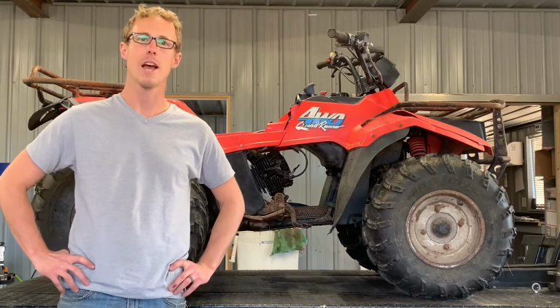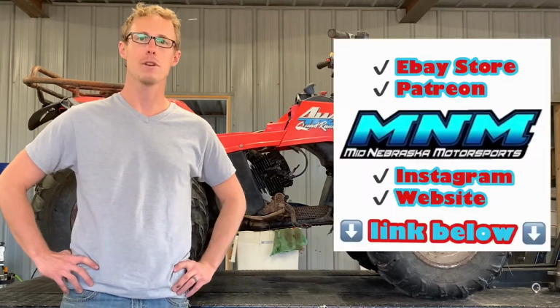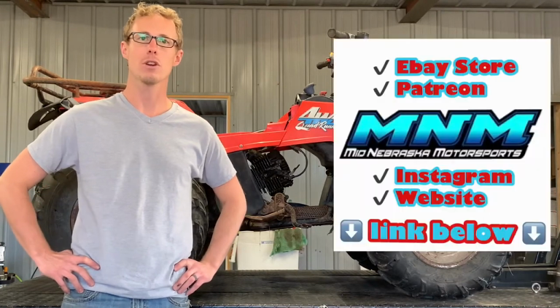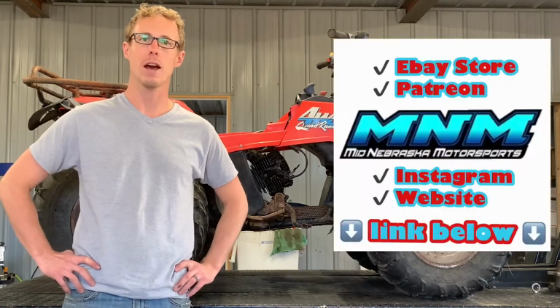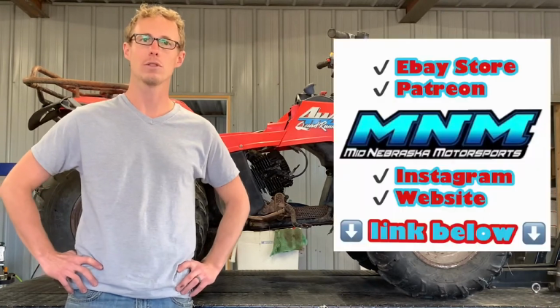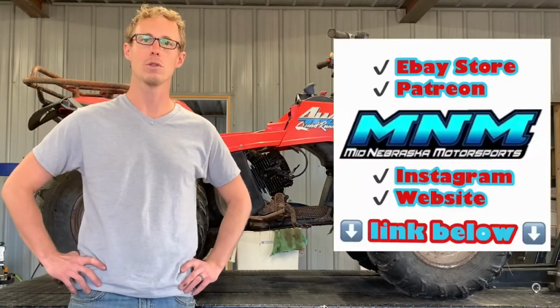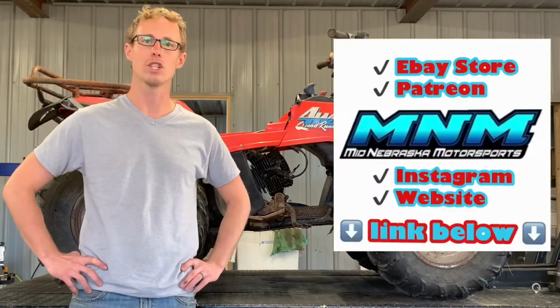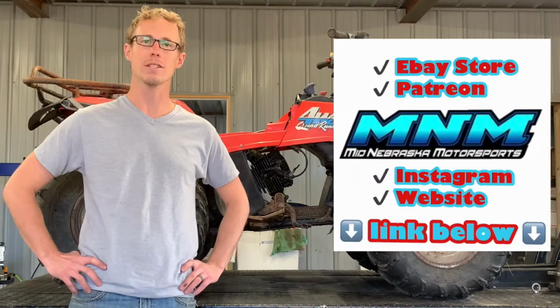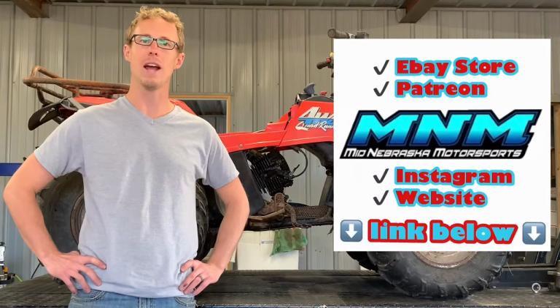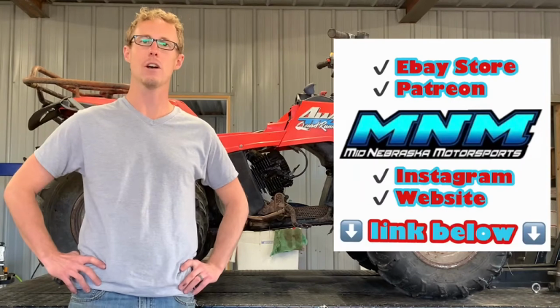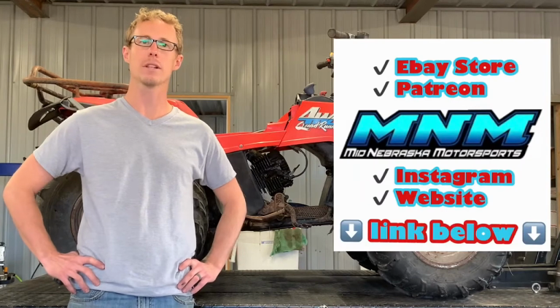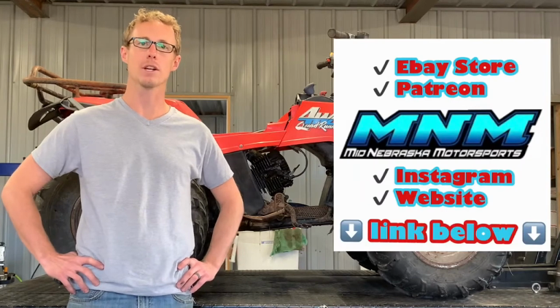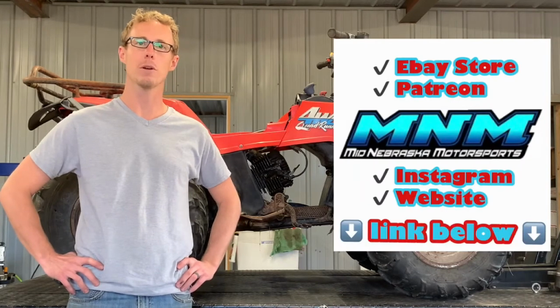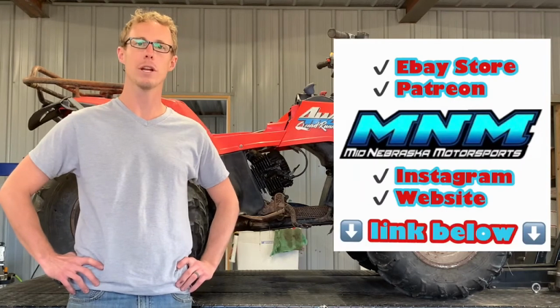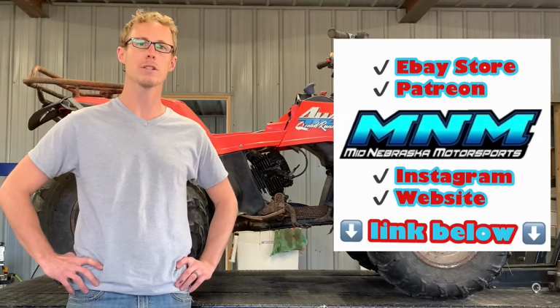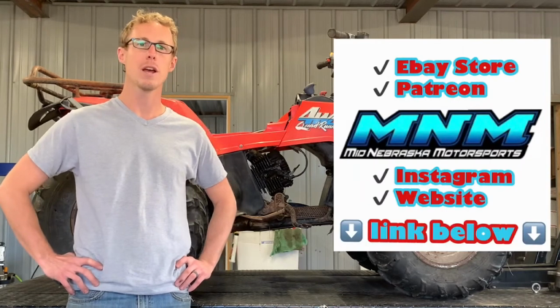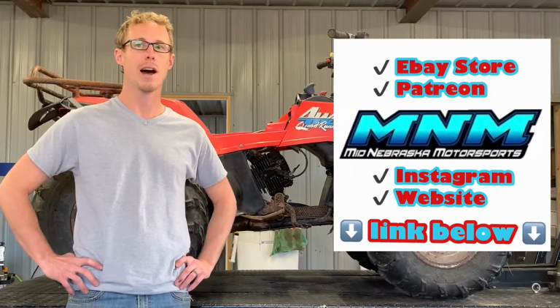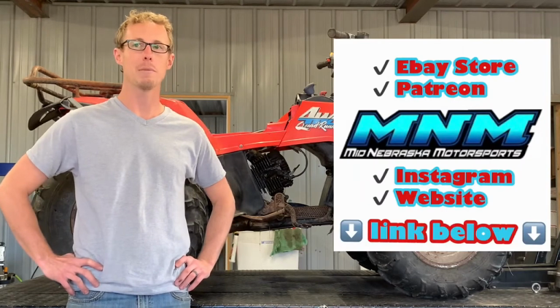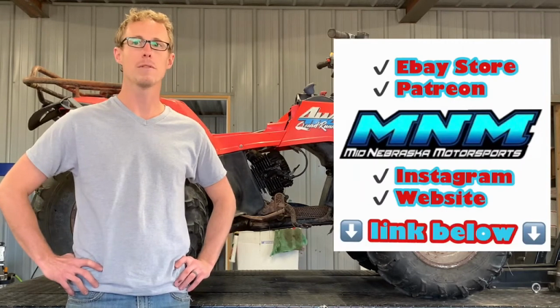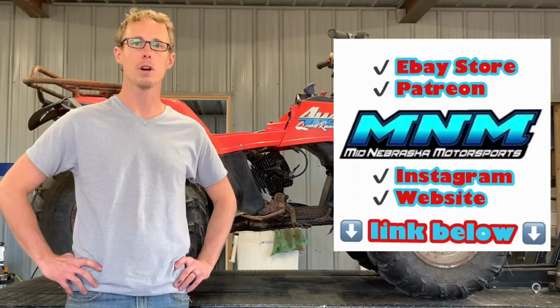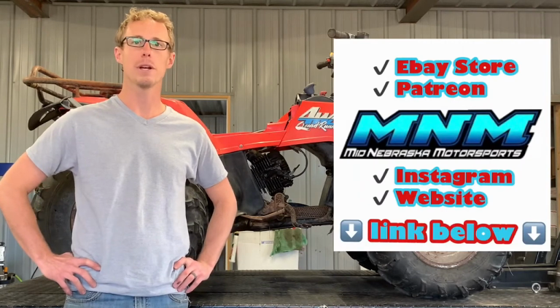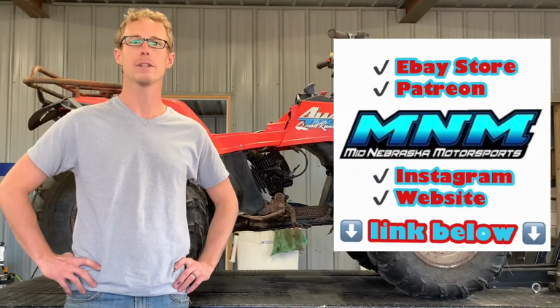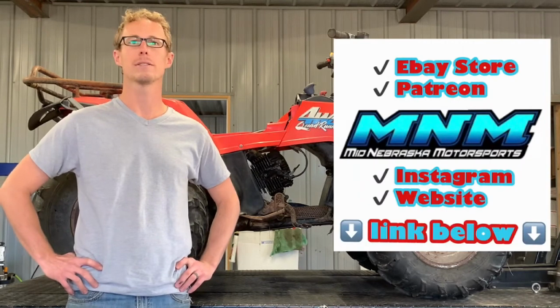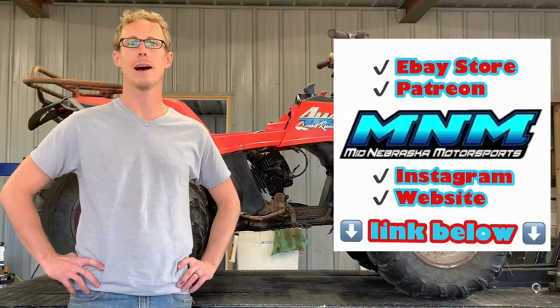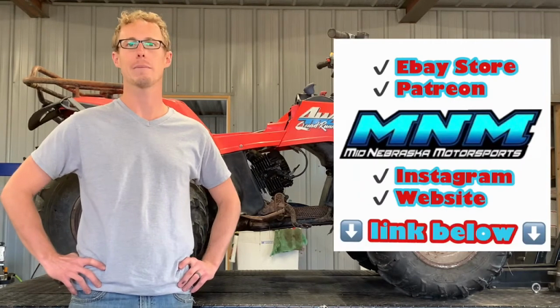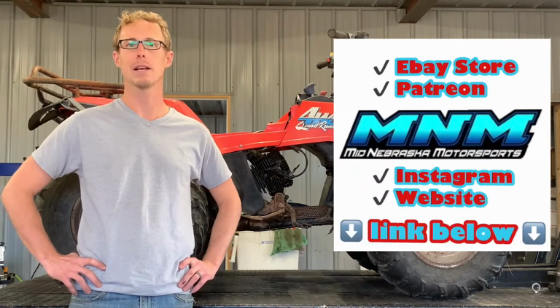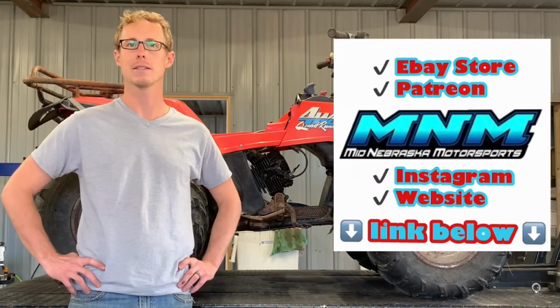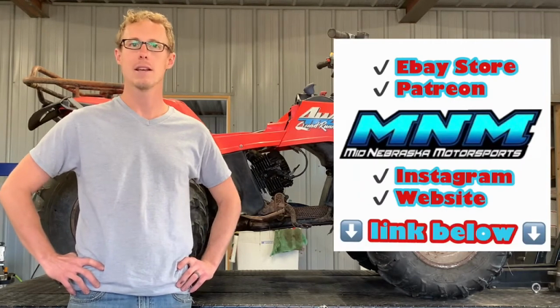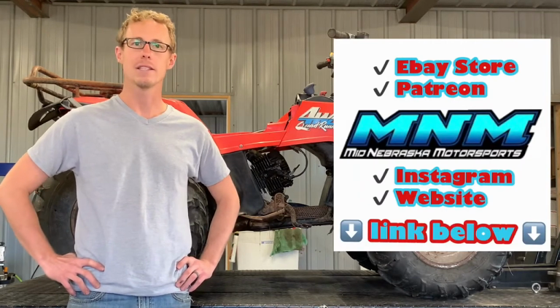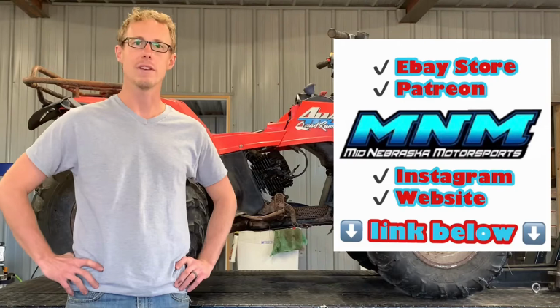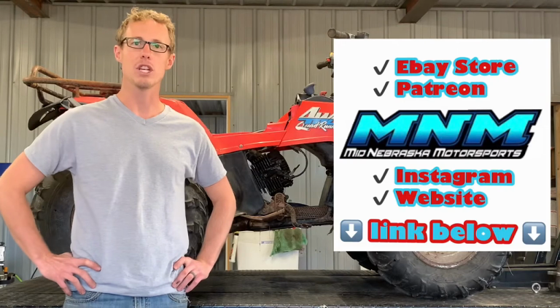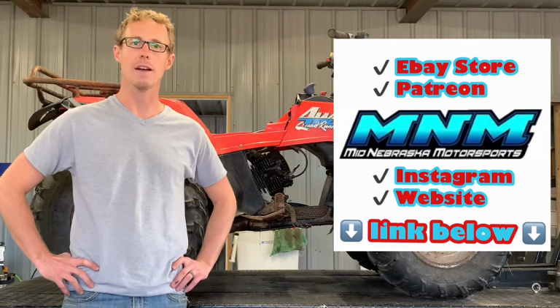I'm going to show you how to adjust the valves, clean the carburetors, remove carburetors, and replace CV shafts.